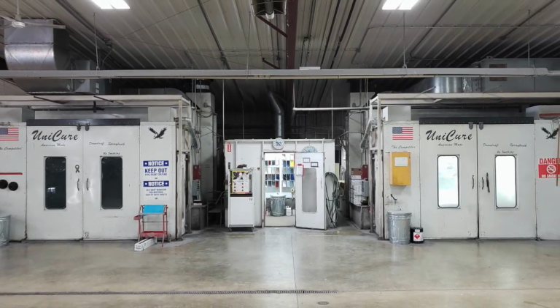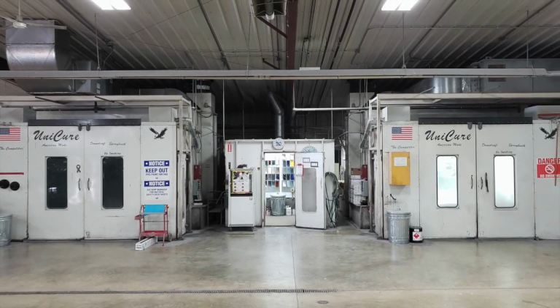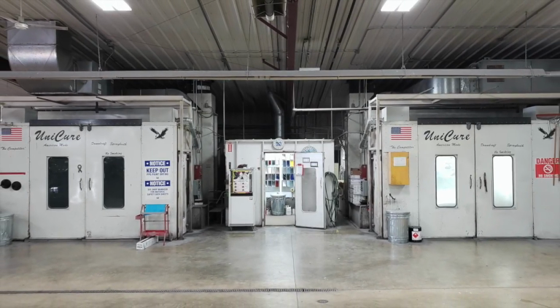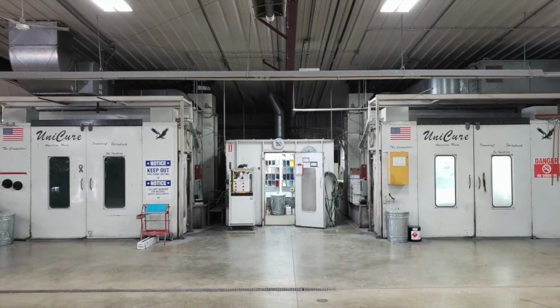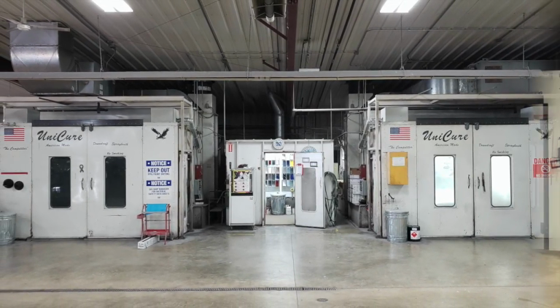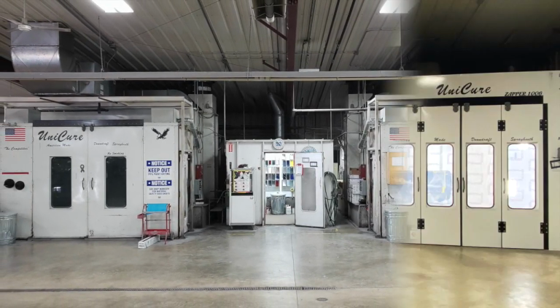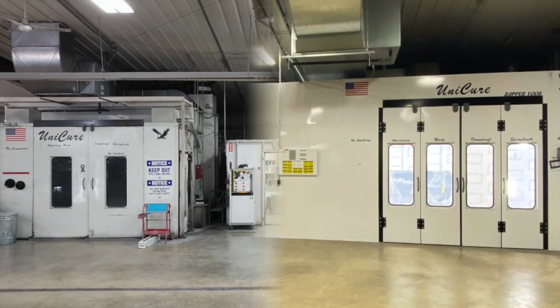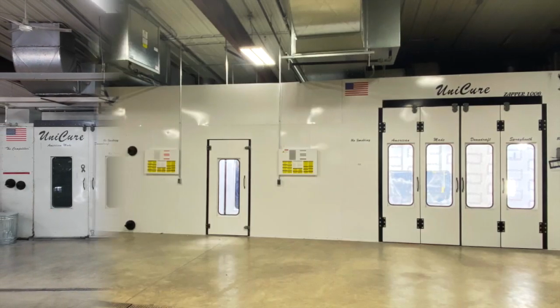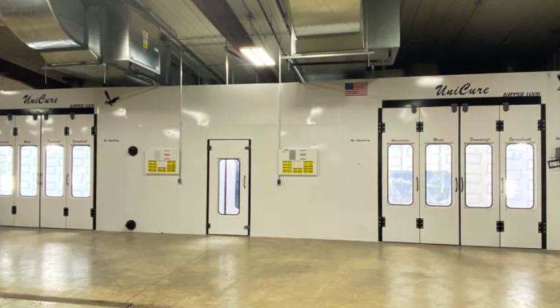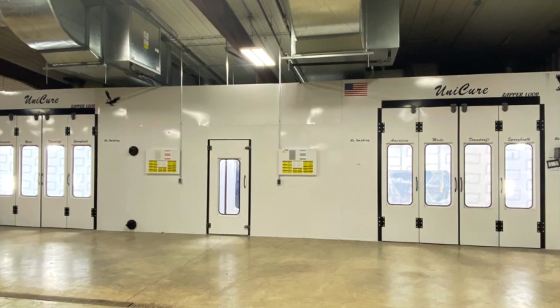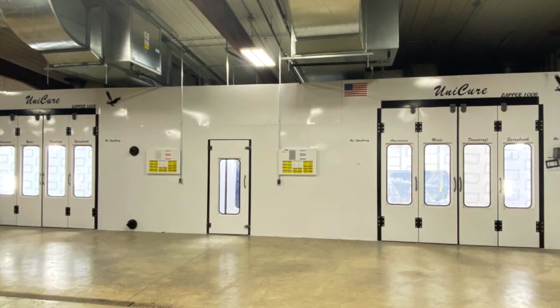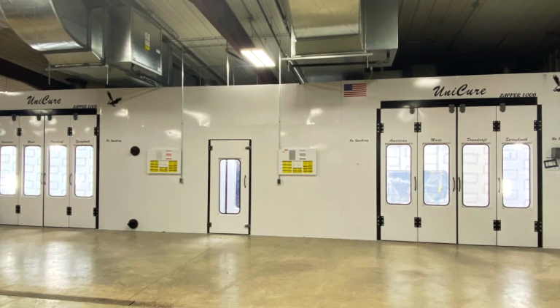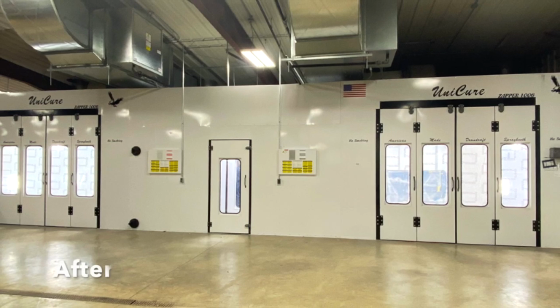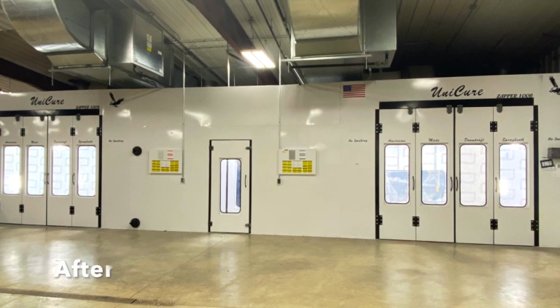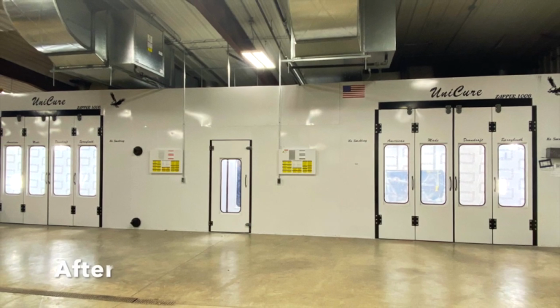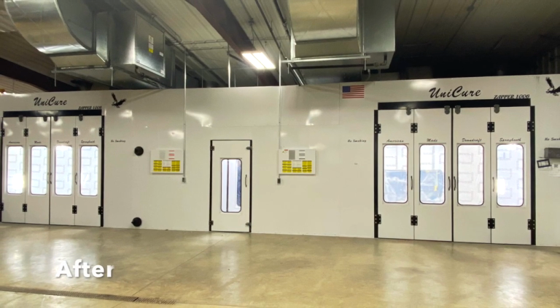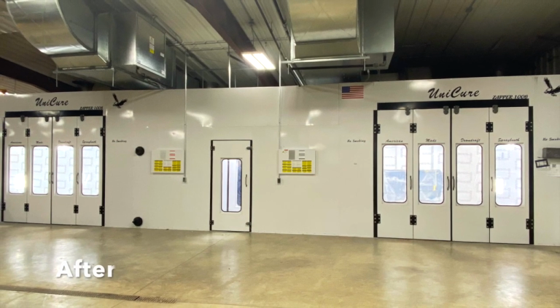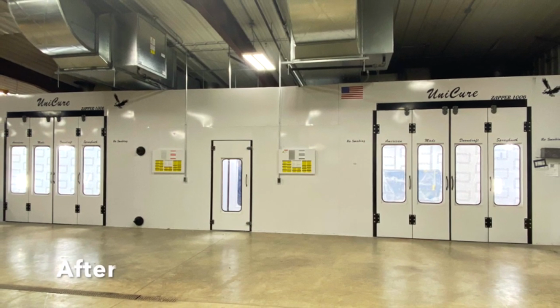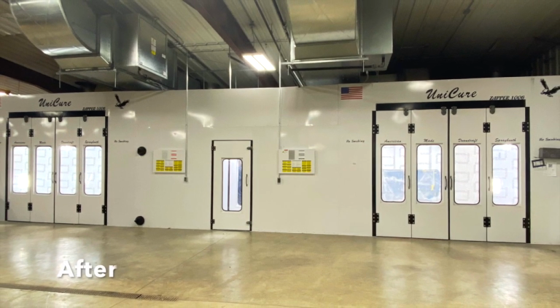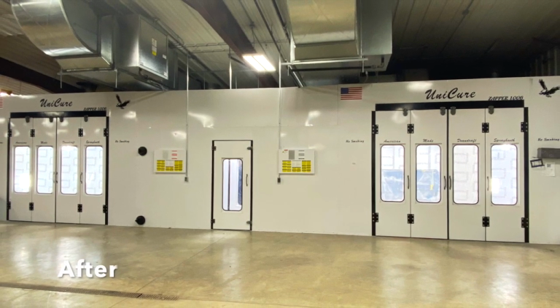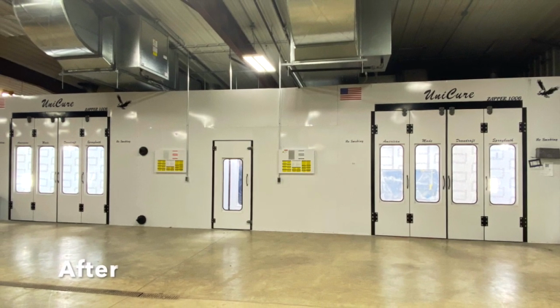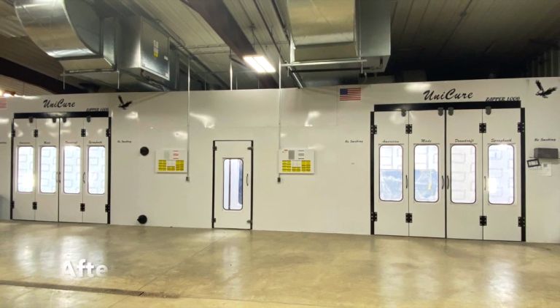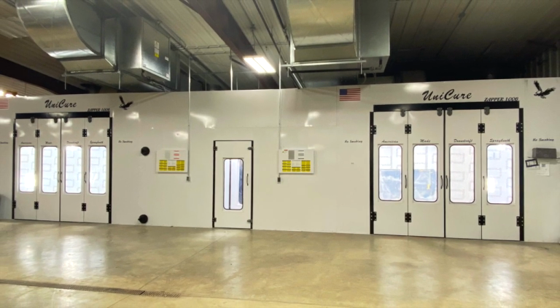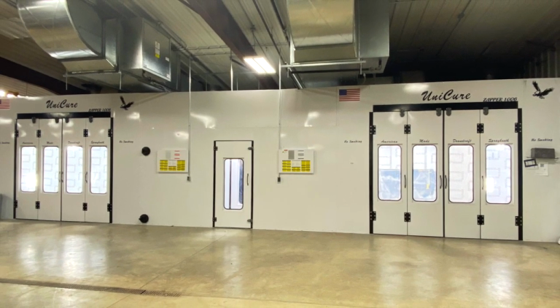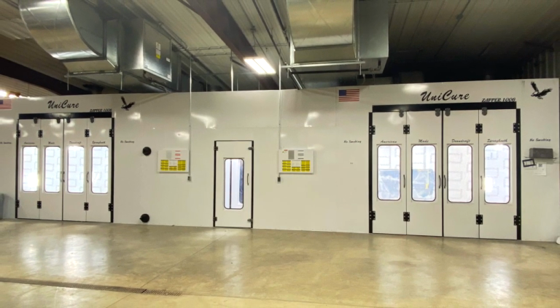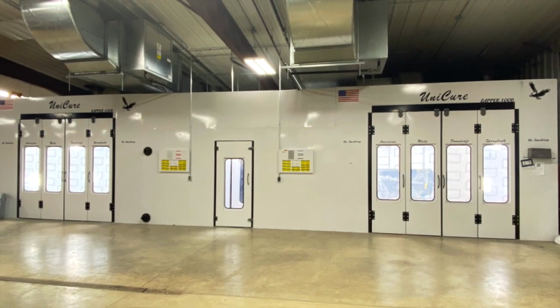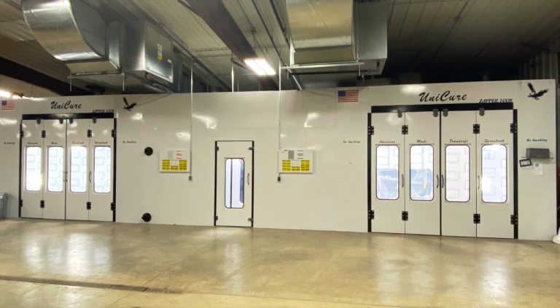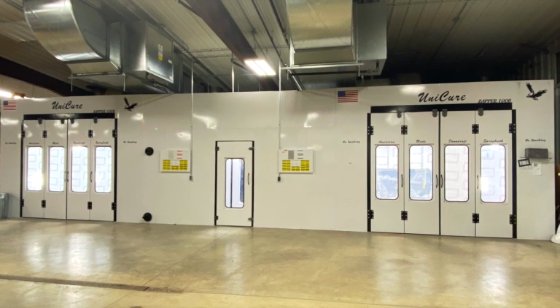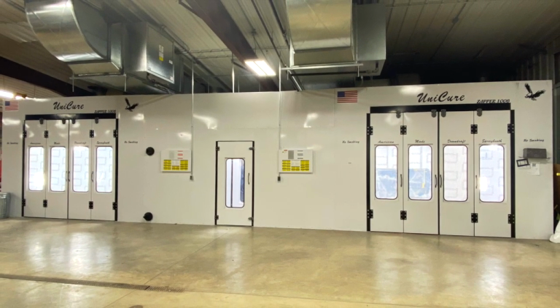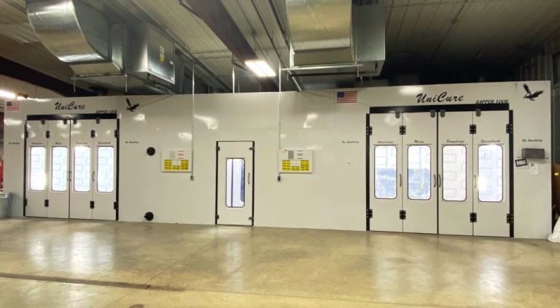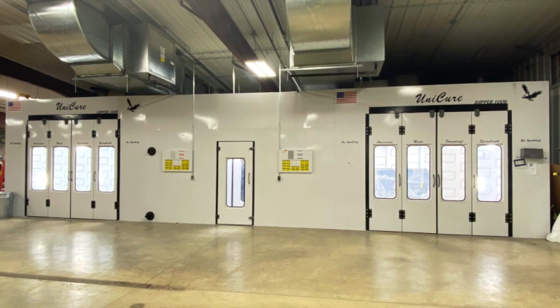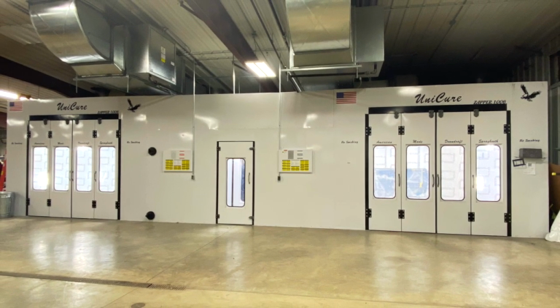So when it's time to have your car repaired and refinished, we hope you will consider Newell's Auto Body.